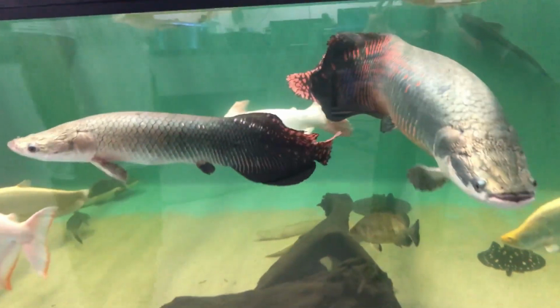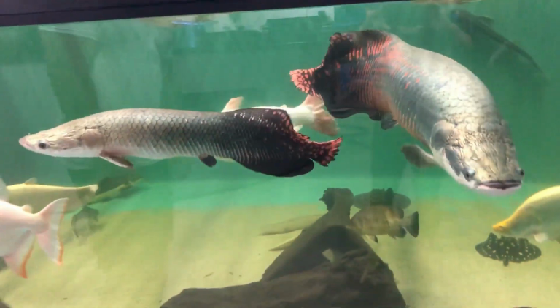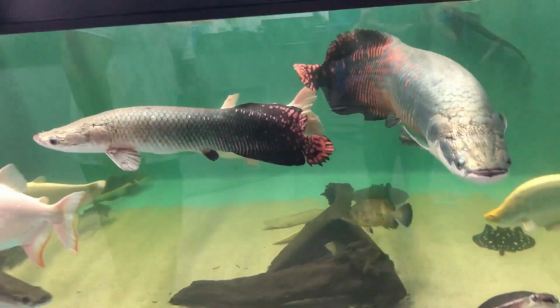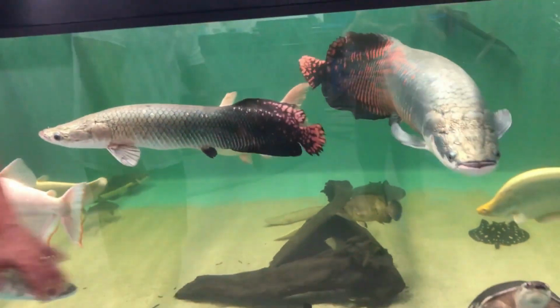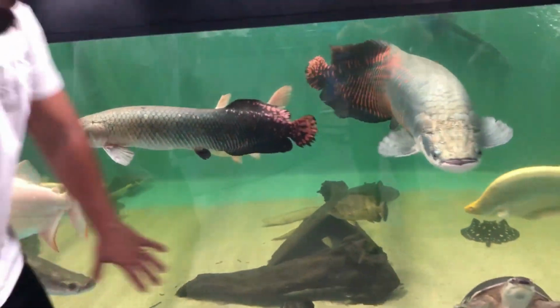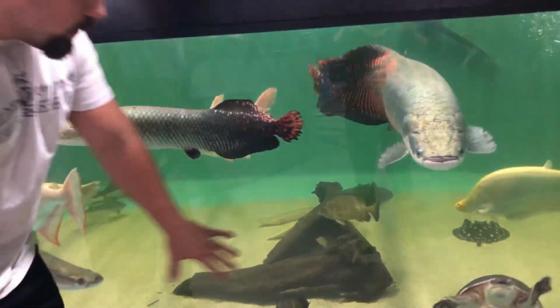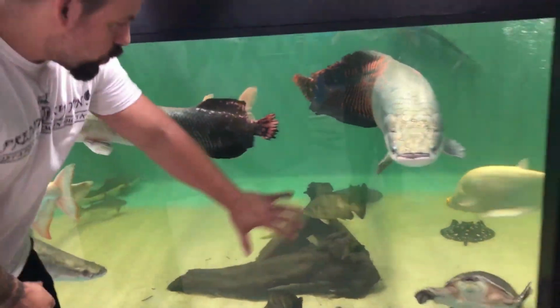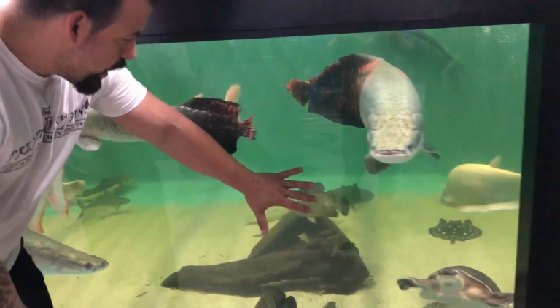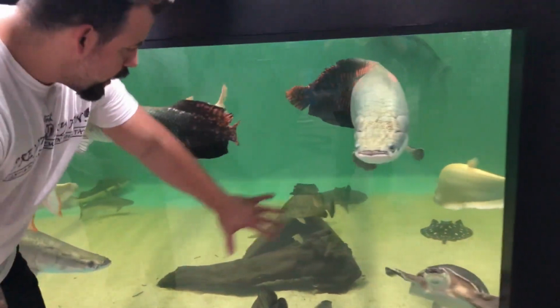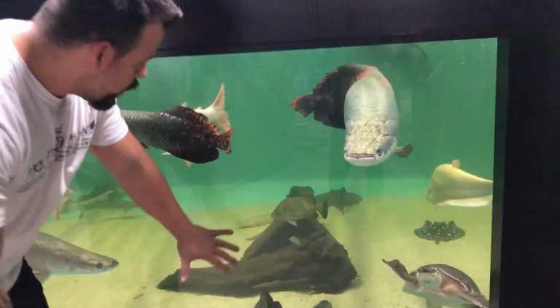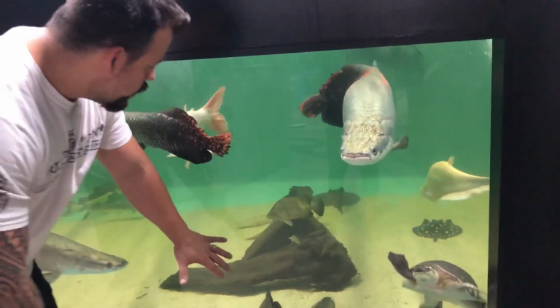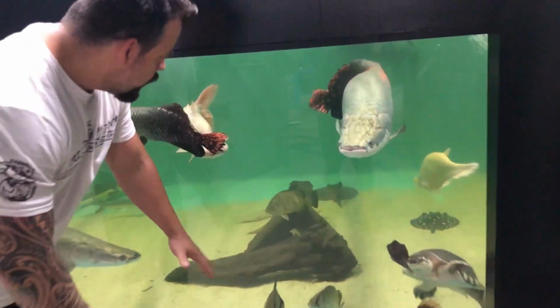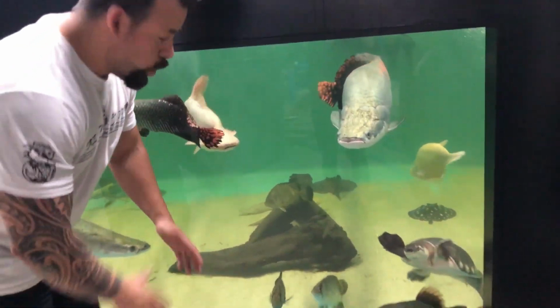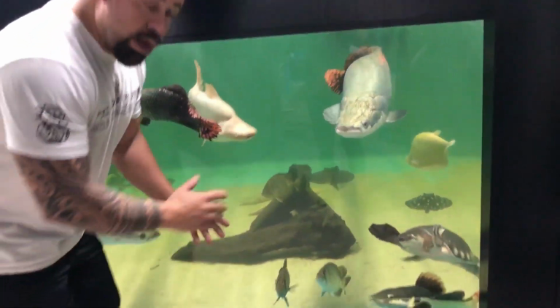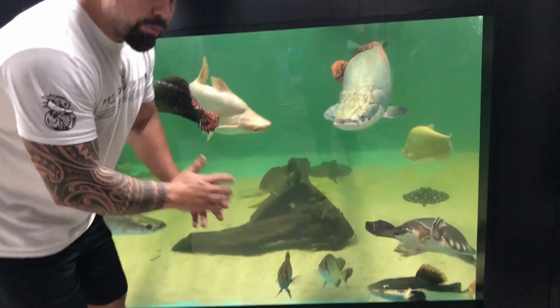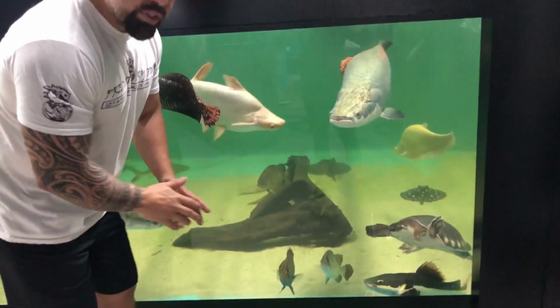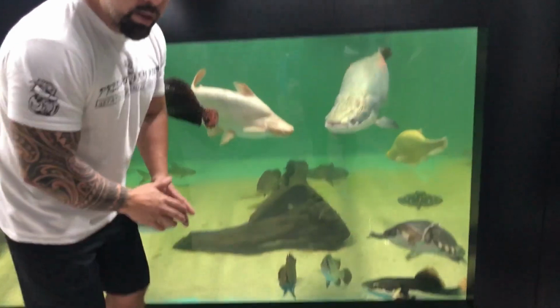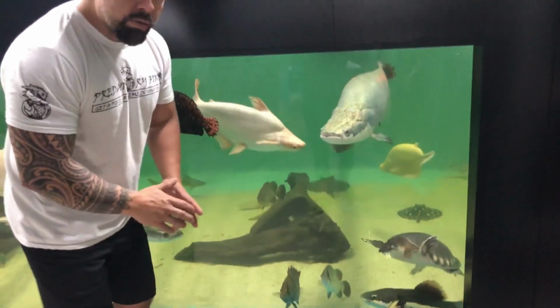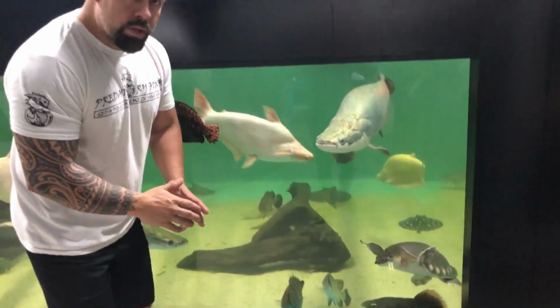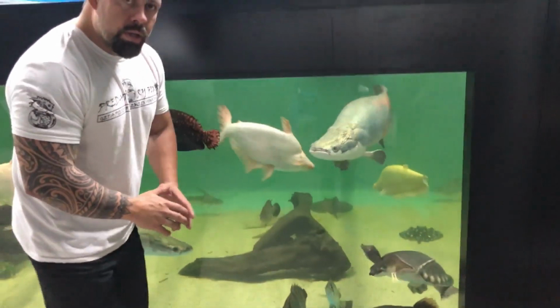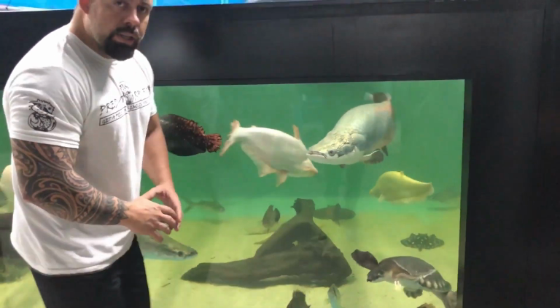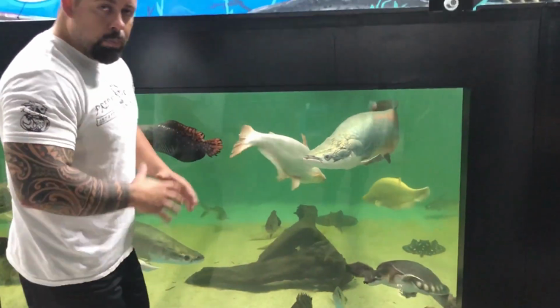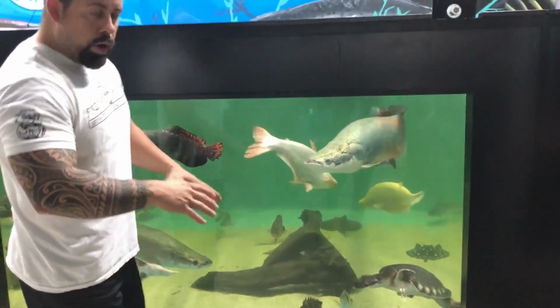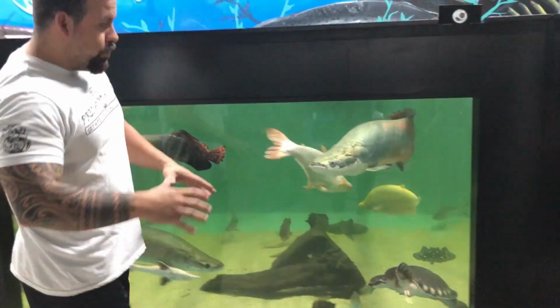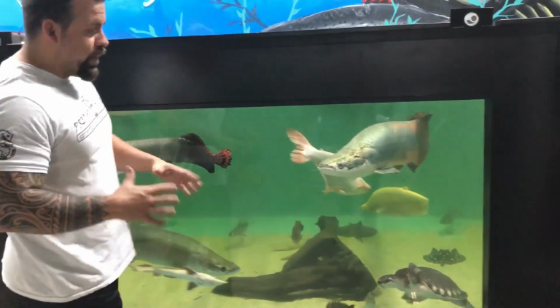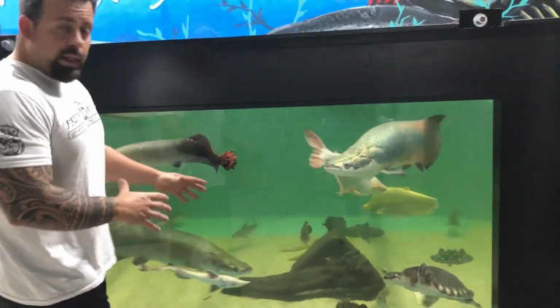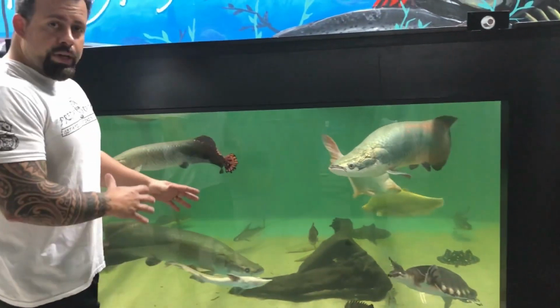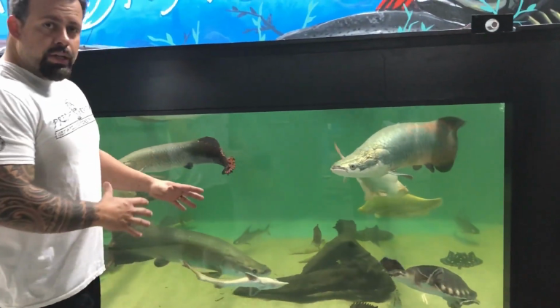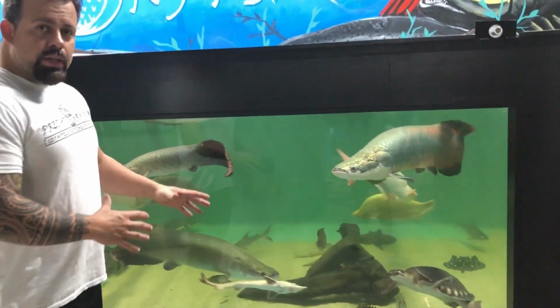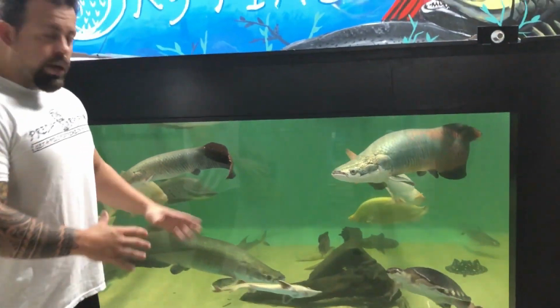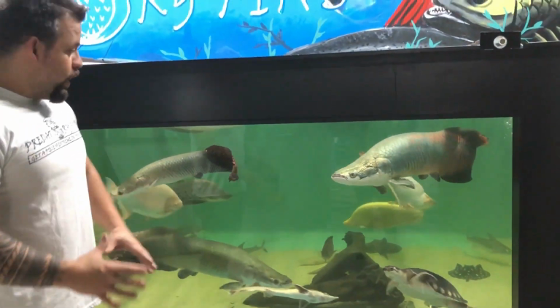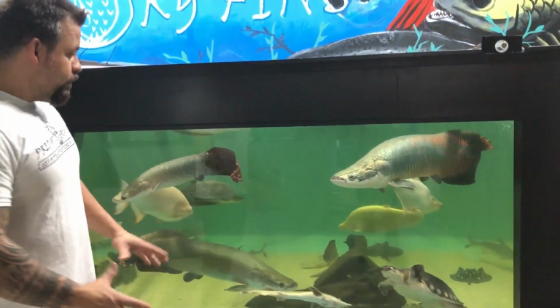All these fish right here are not for sale - they're part of our gallery. These are my fish, these are predatory fish.